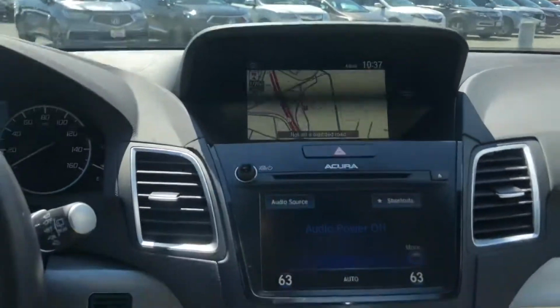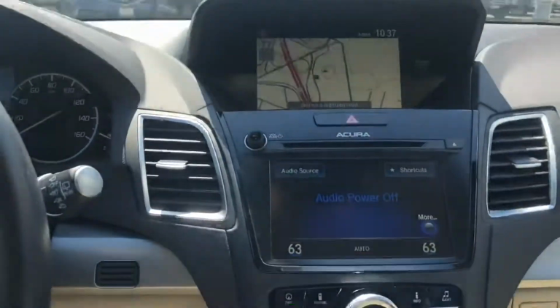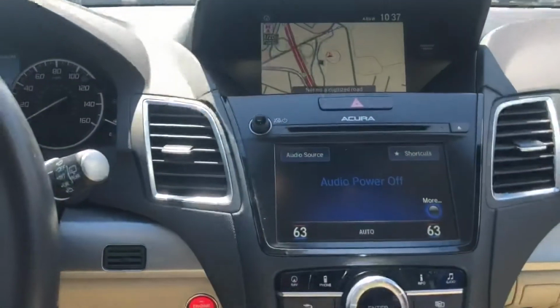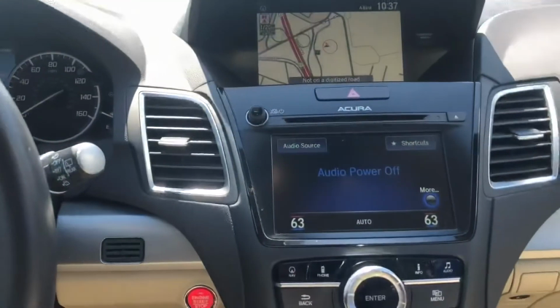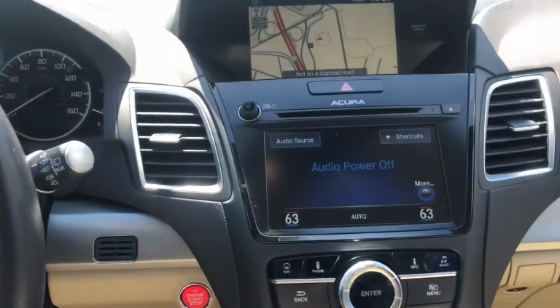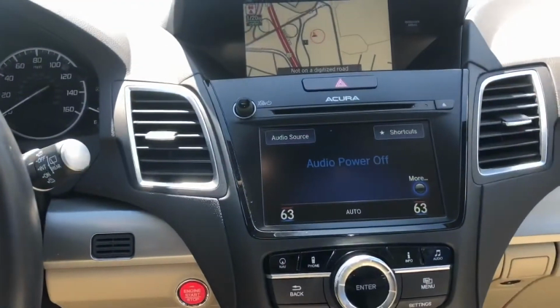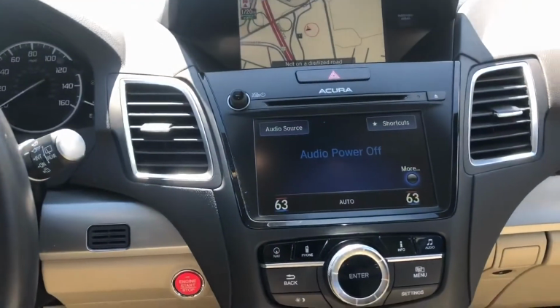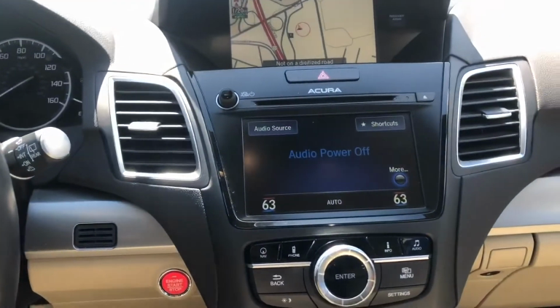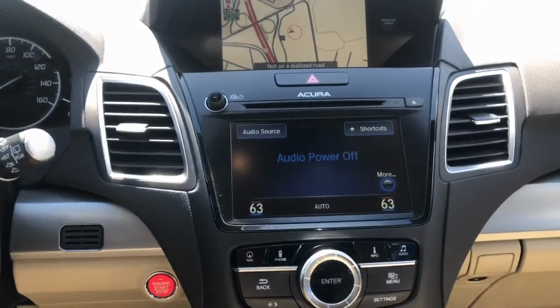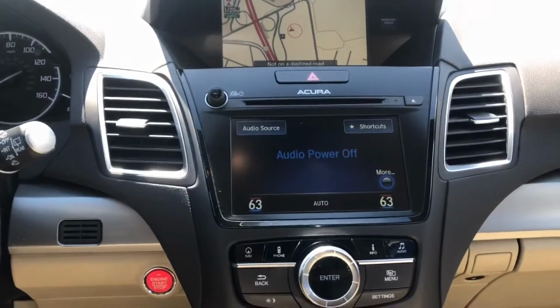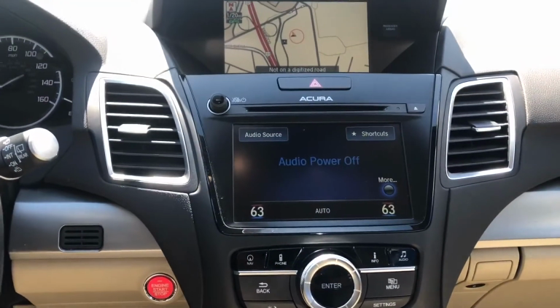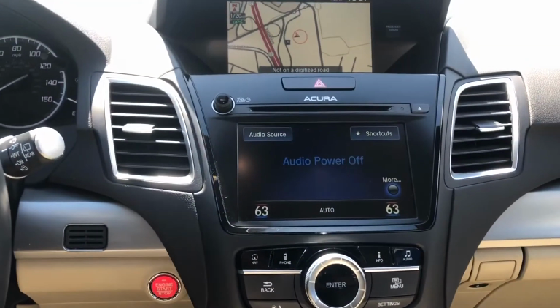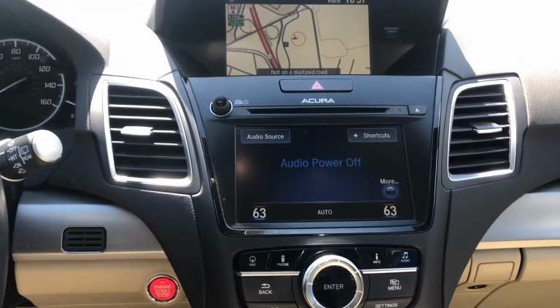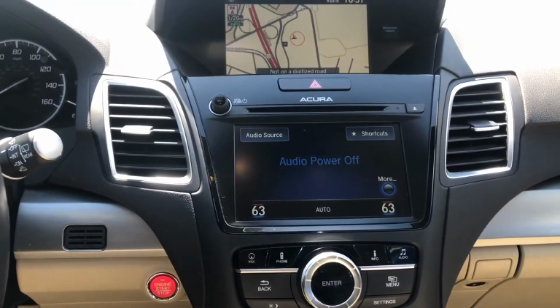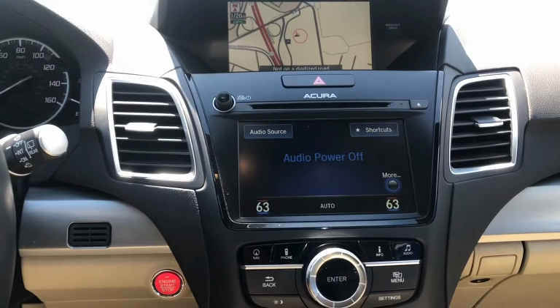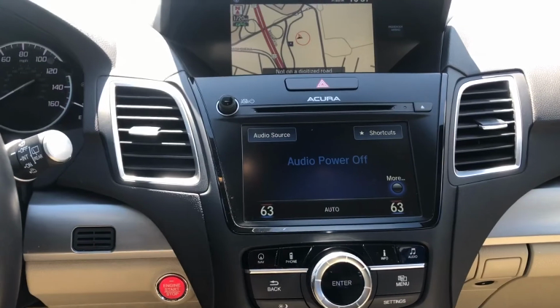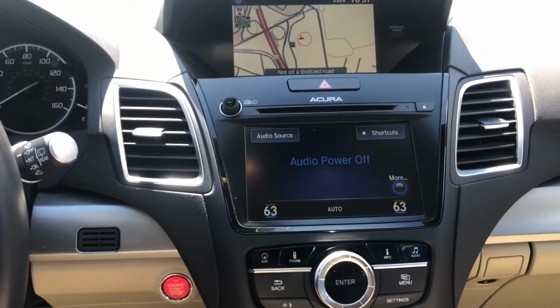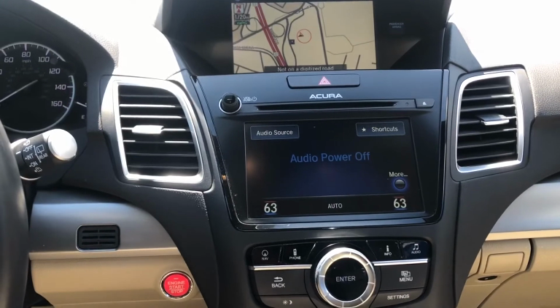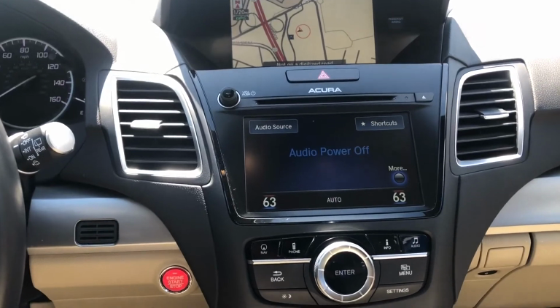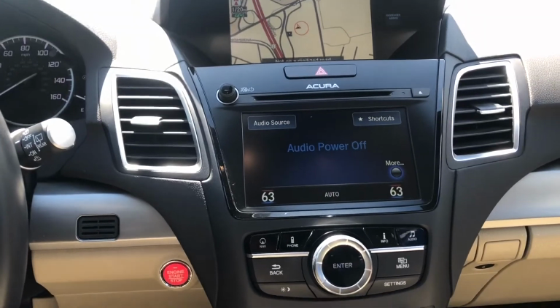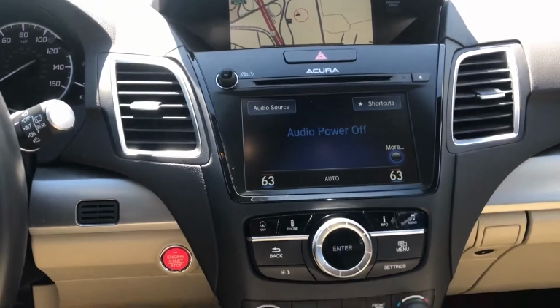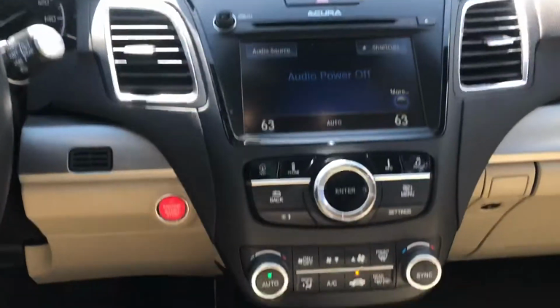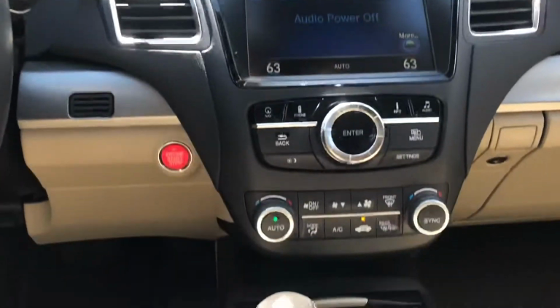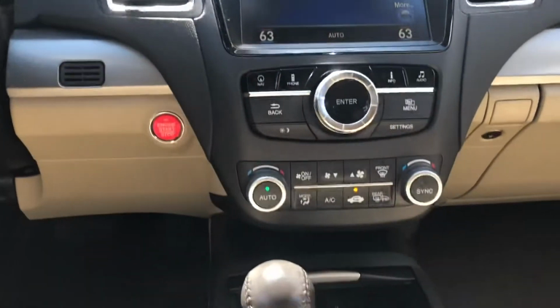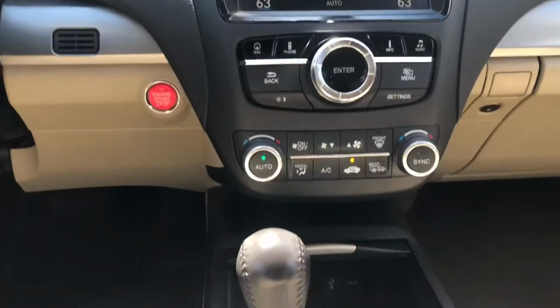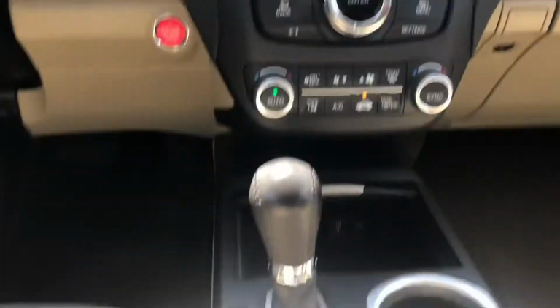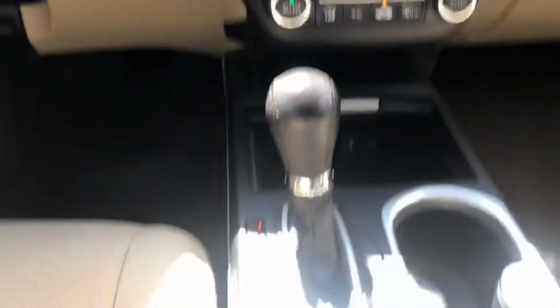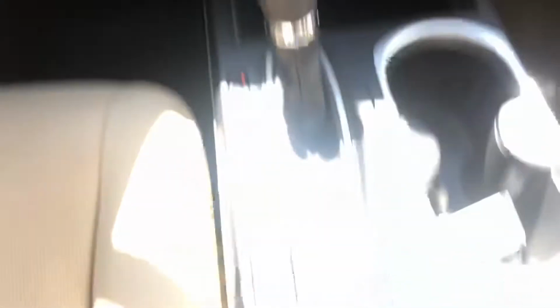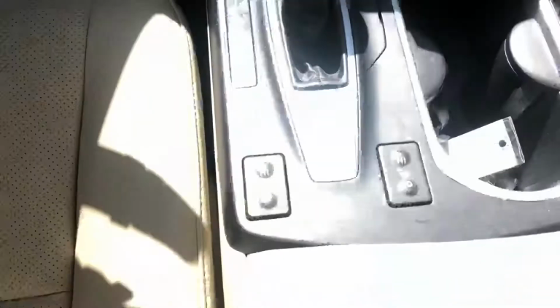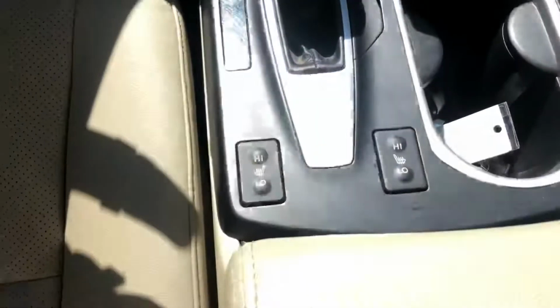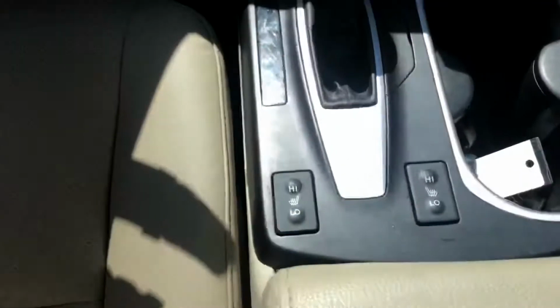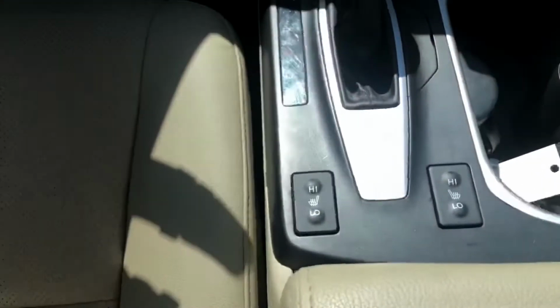For the top screen you'll find our navigation system and front information display. The bottom screen is for our climate system and audio system.